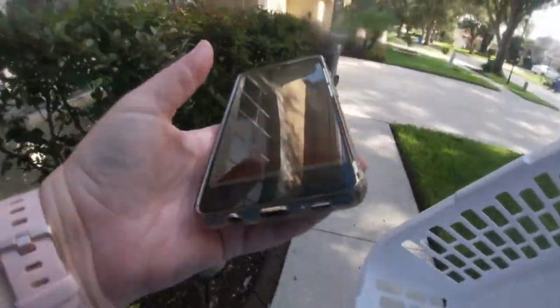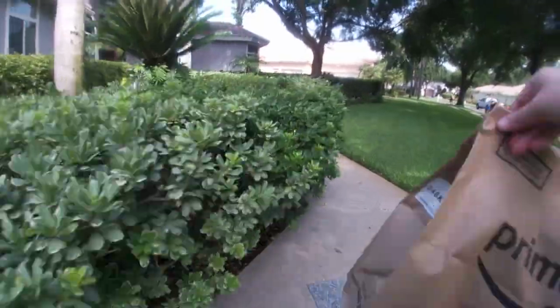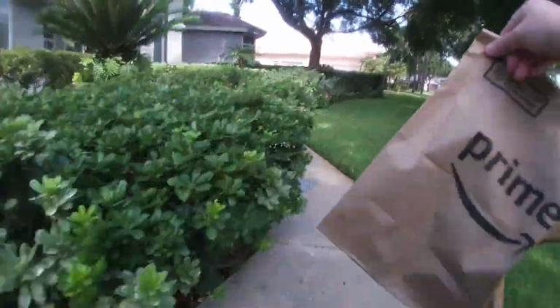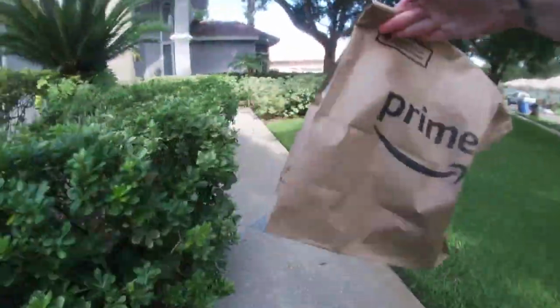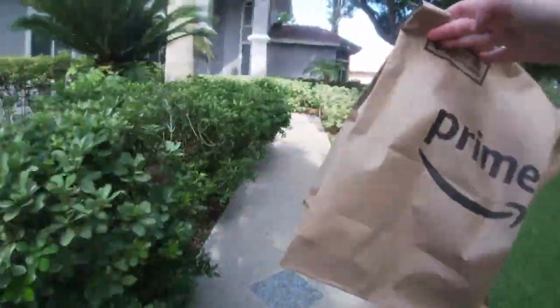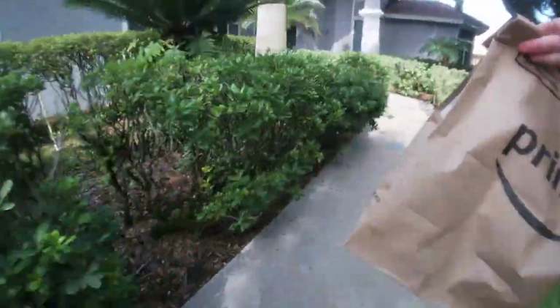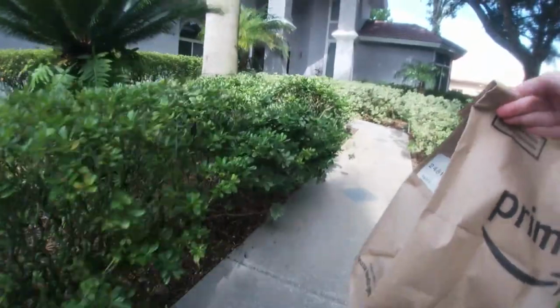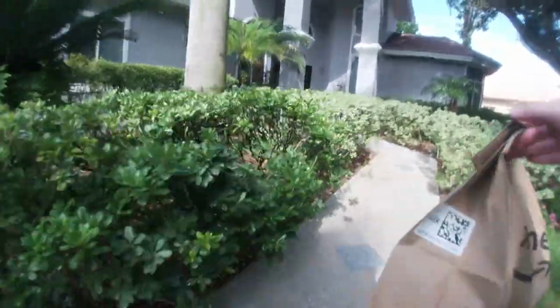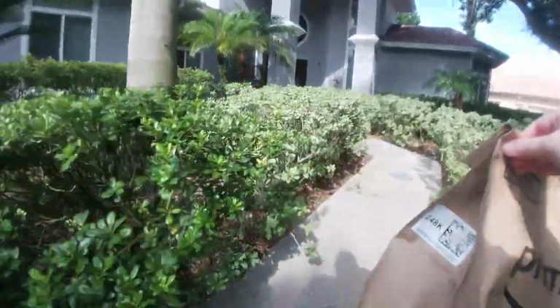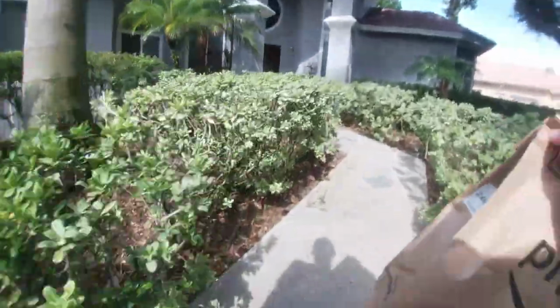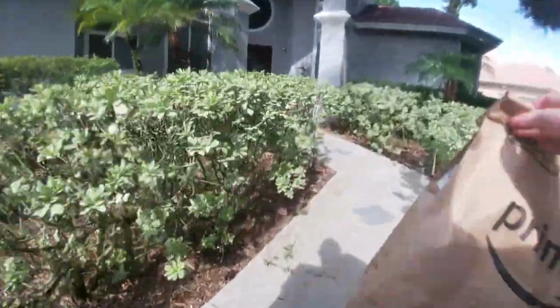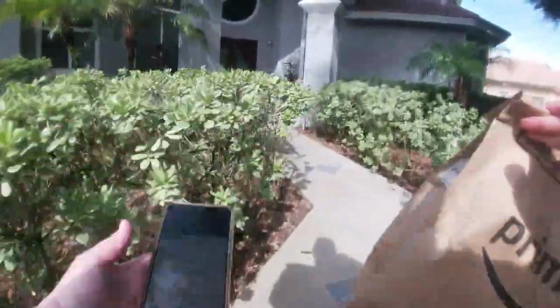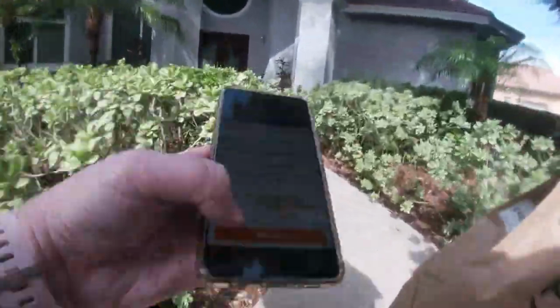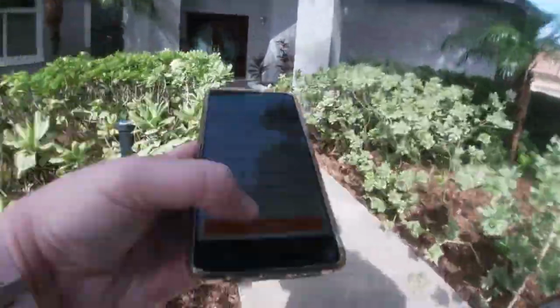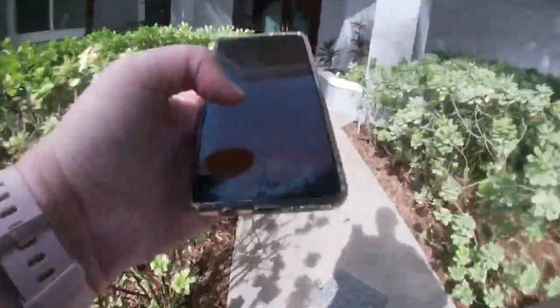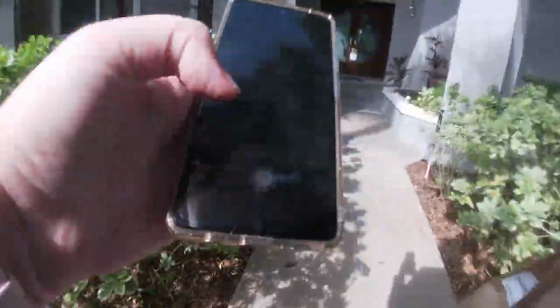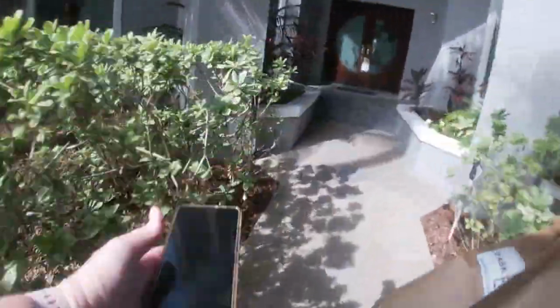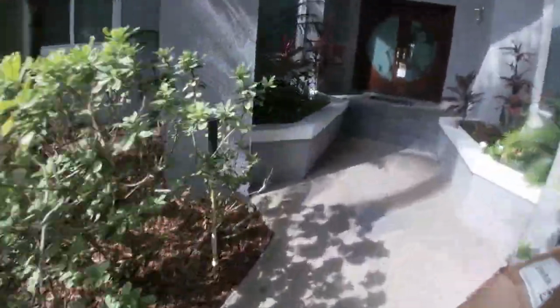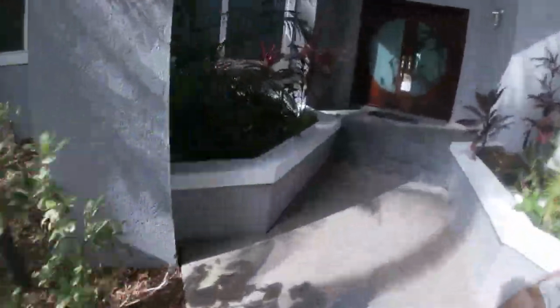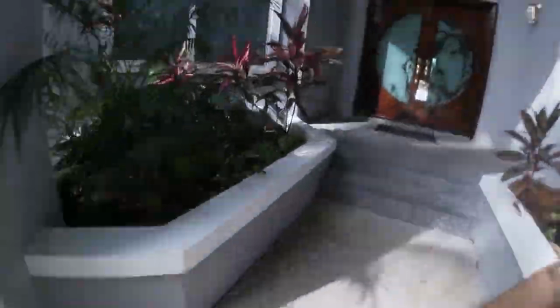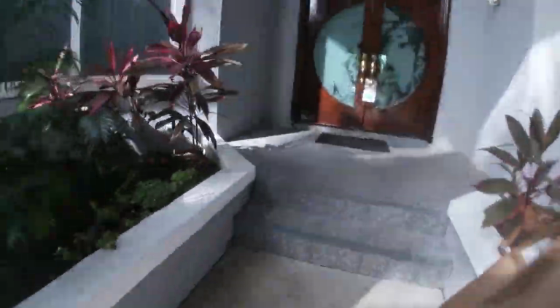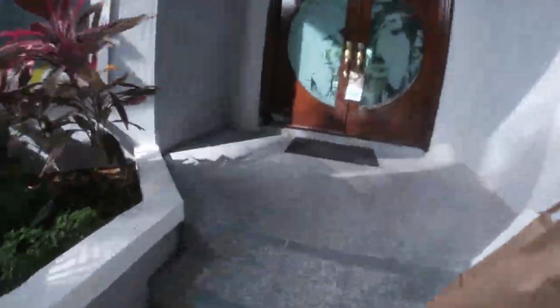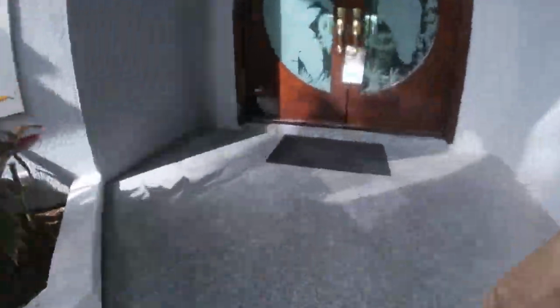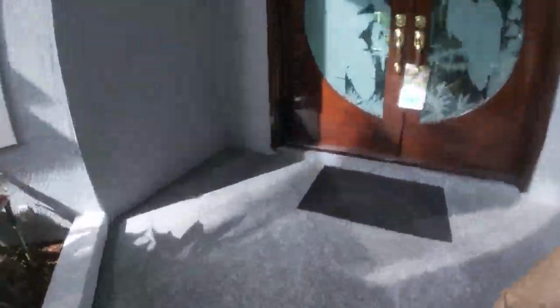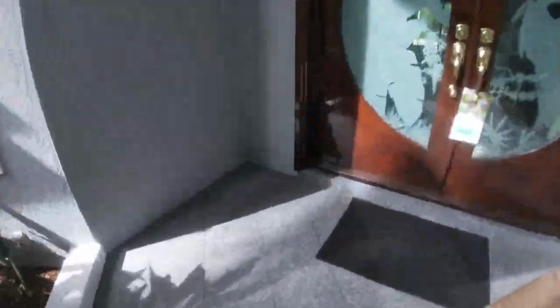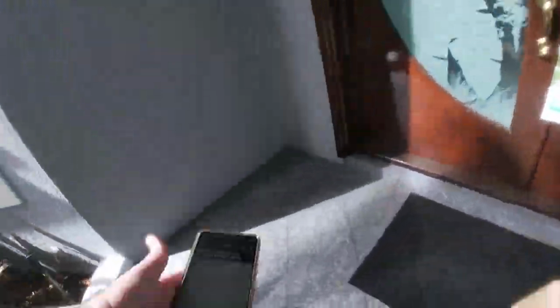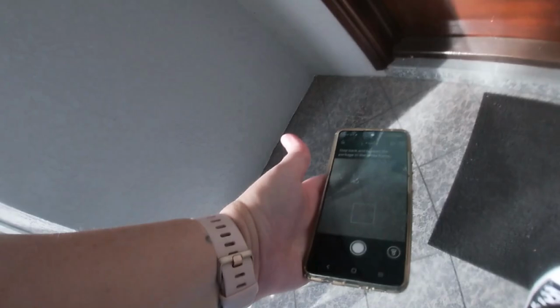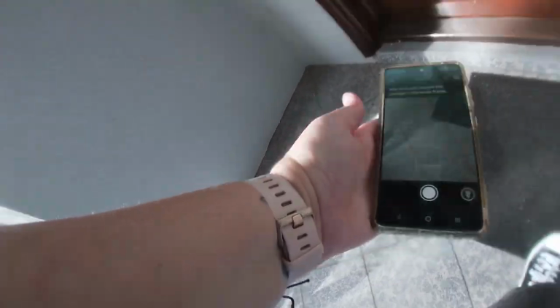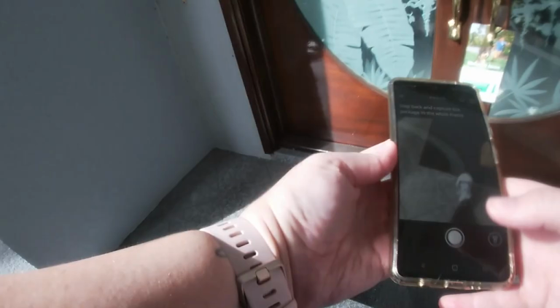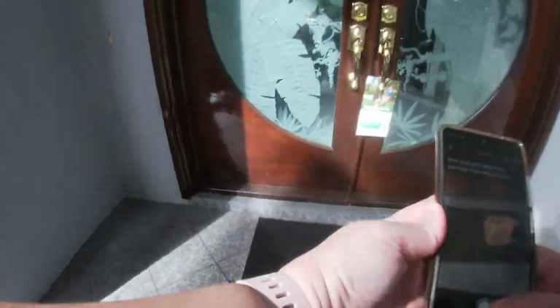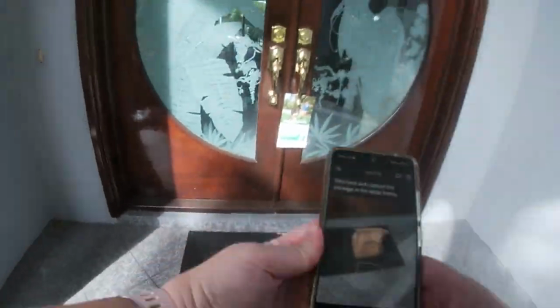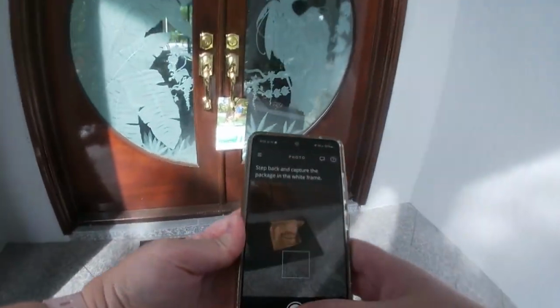The sixth drop-off was this one single bag, which was really, really light. It honestly felt like it could be empty. What do you think they ordered in this one?